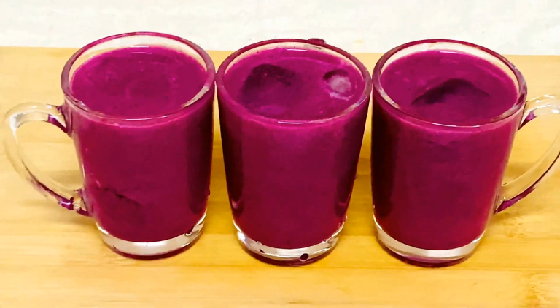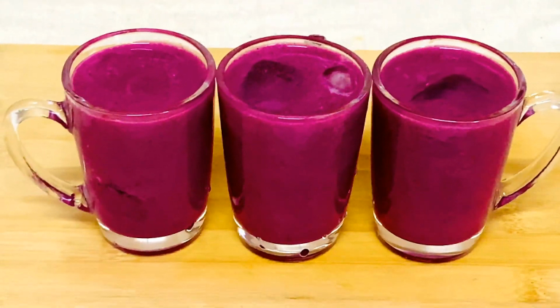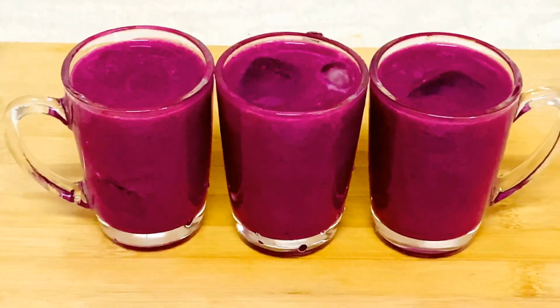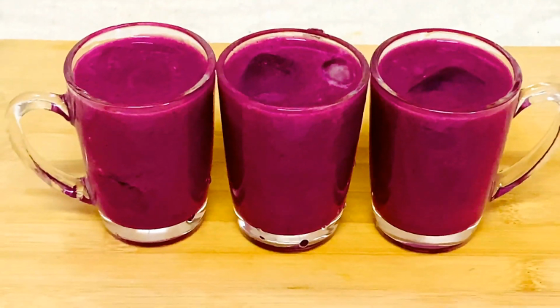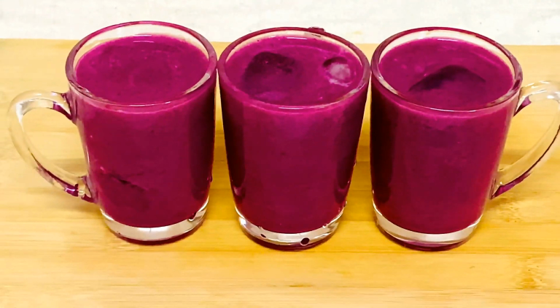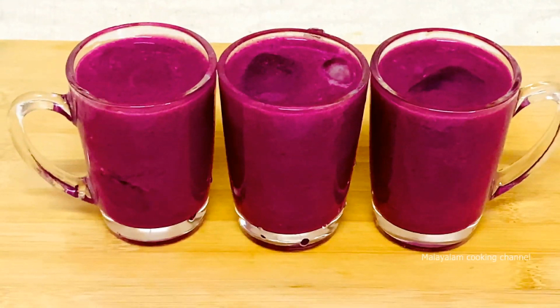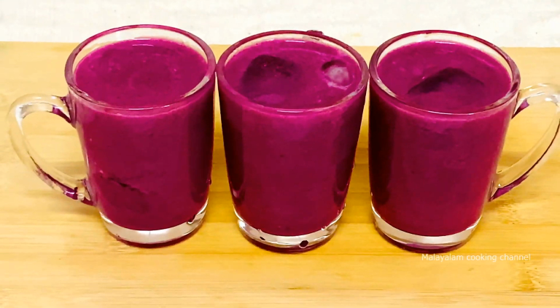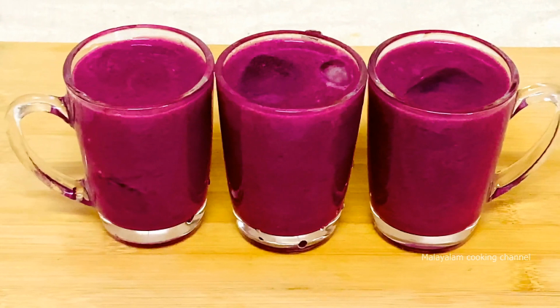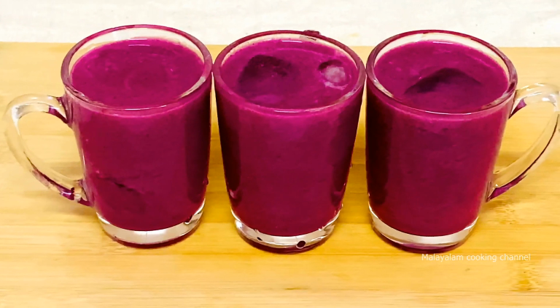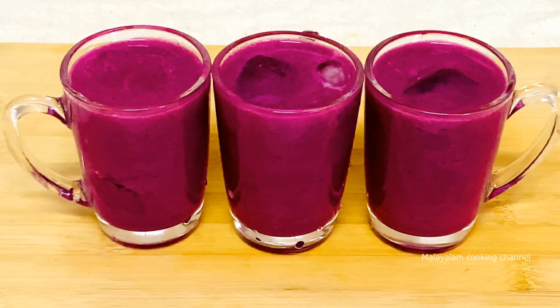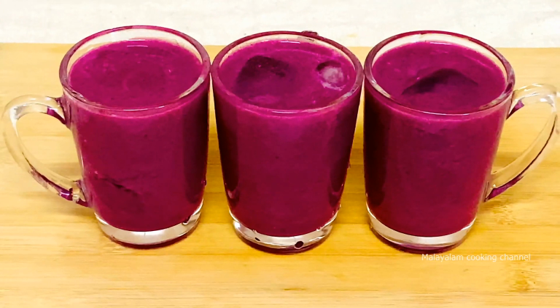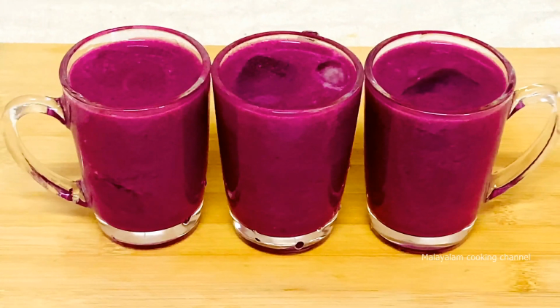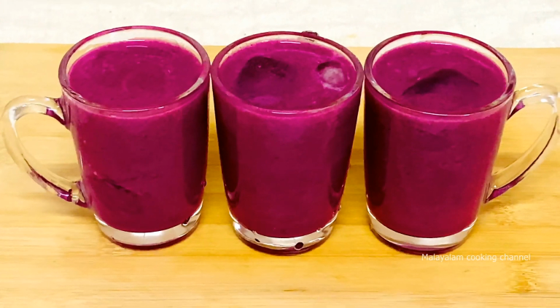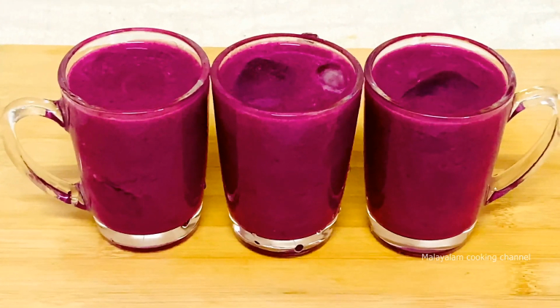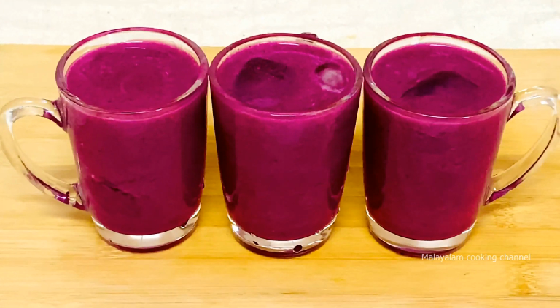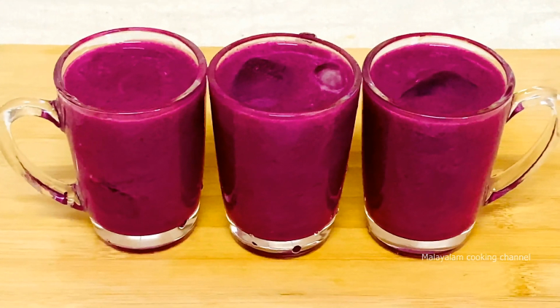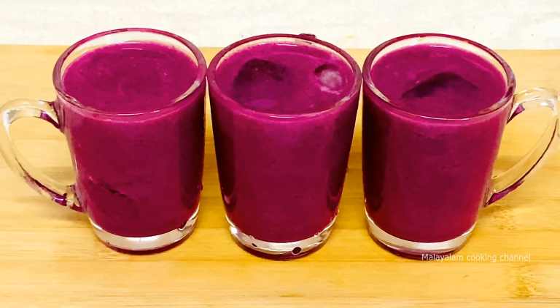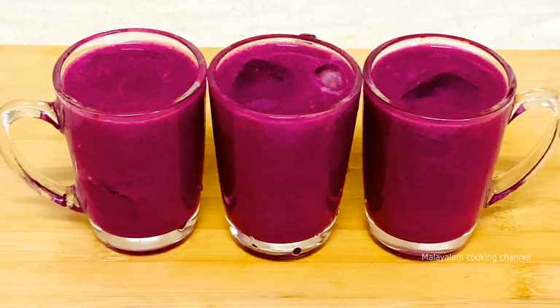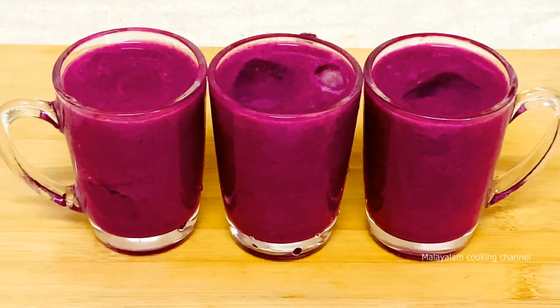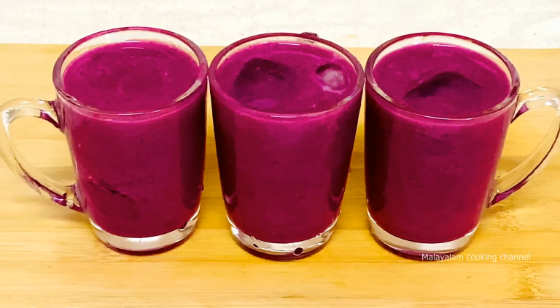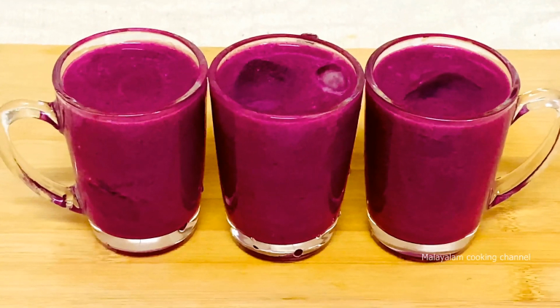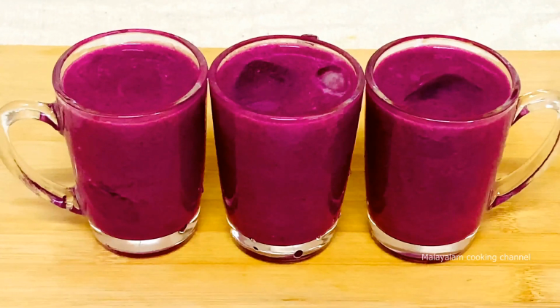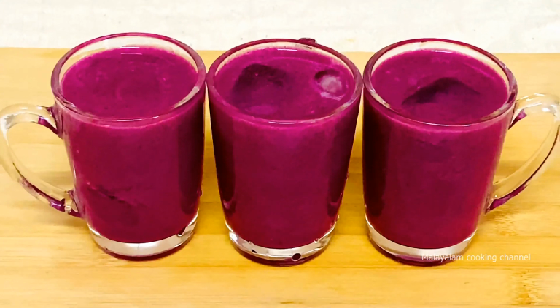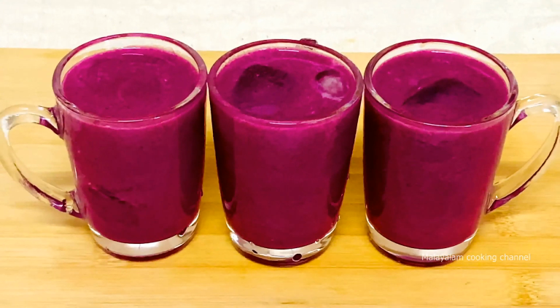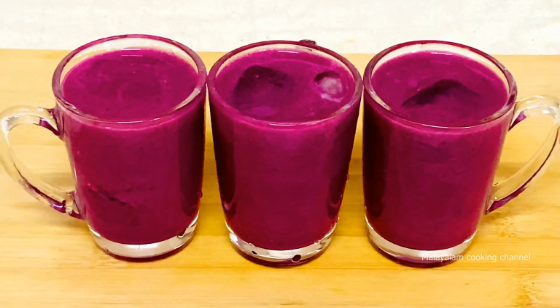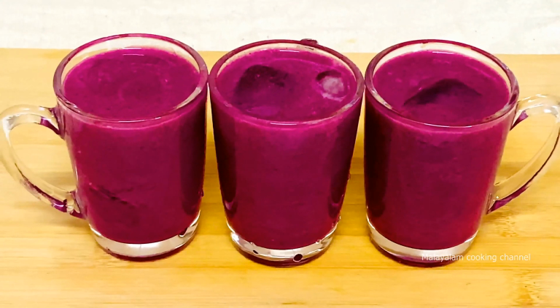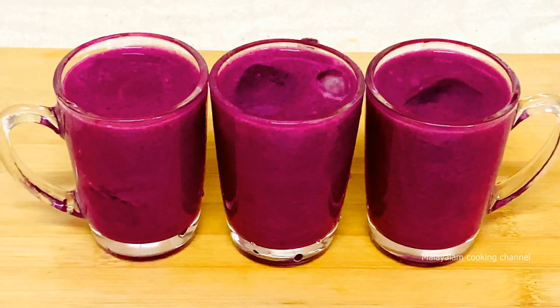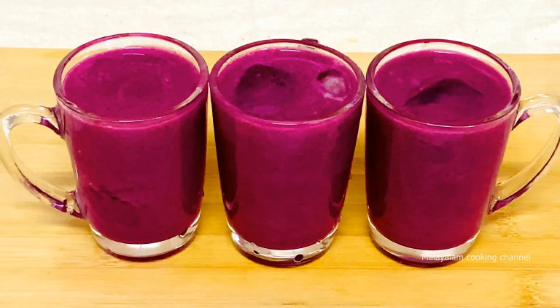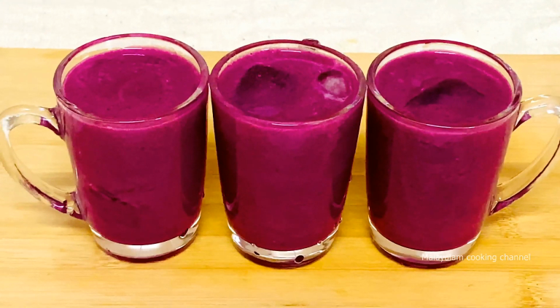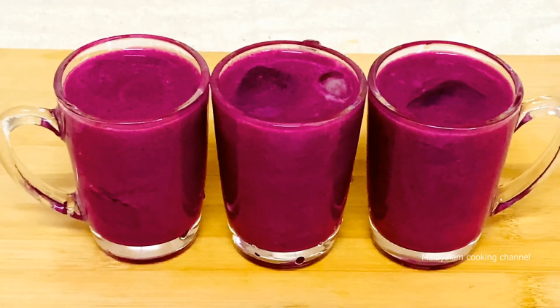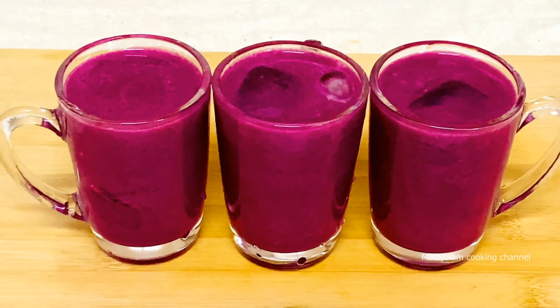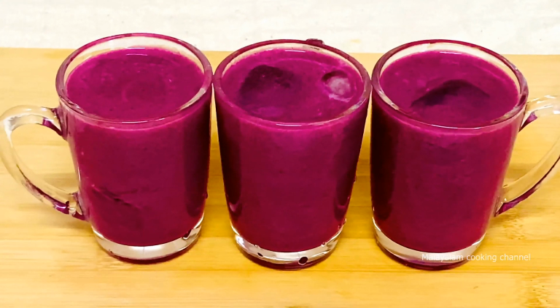Now we have a fruit juice that is colorful, healthy, and tasty.